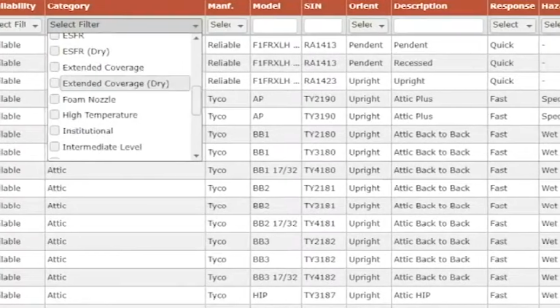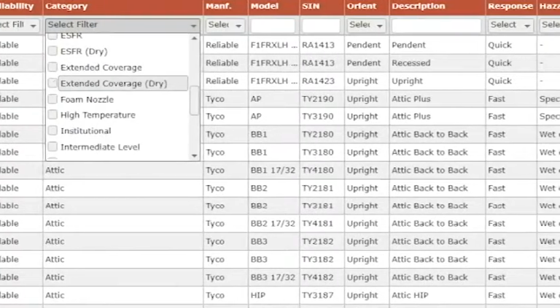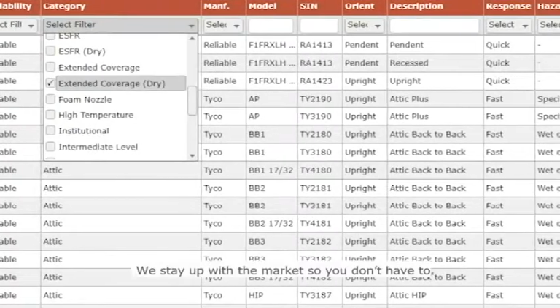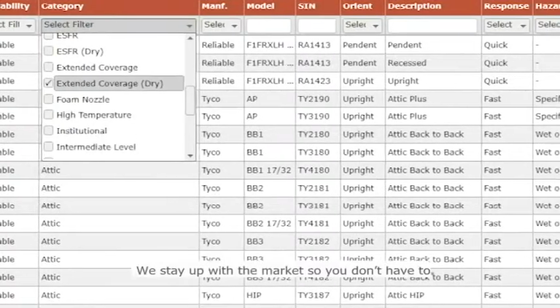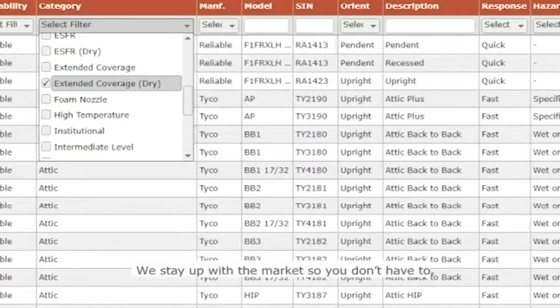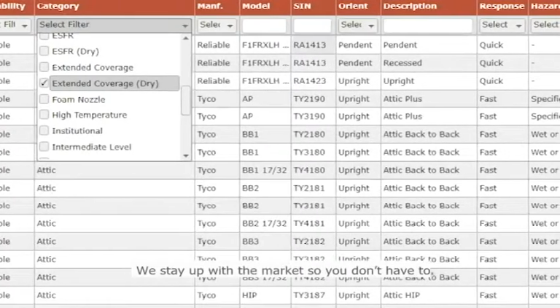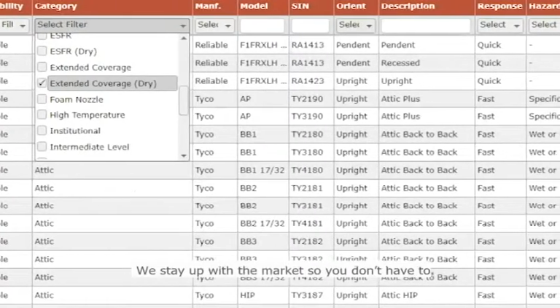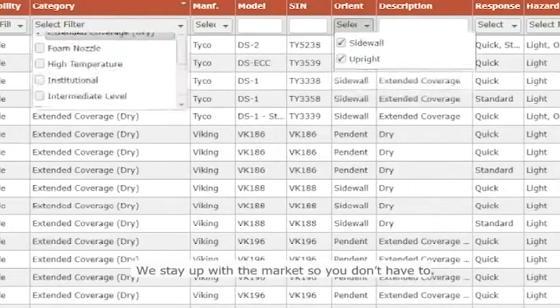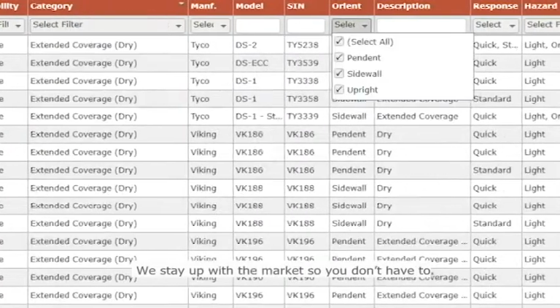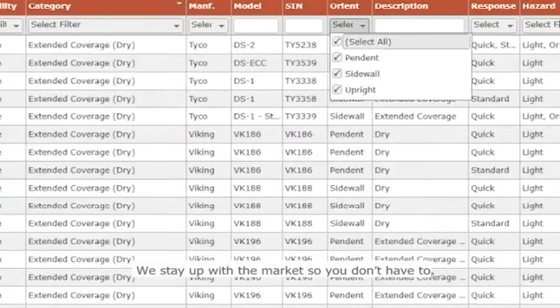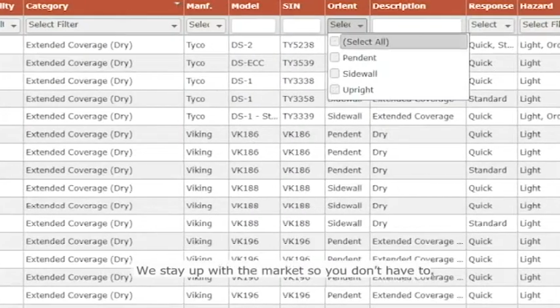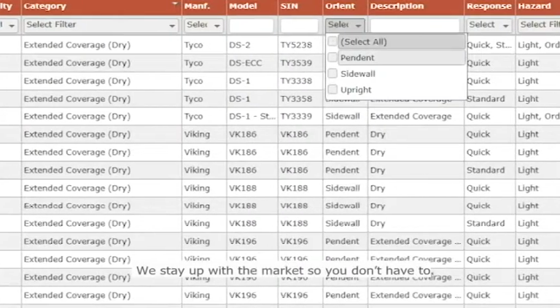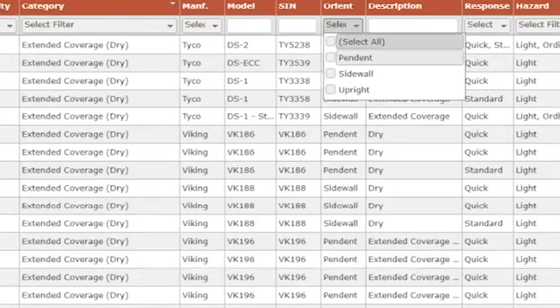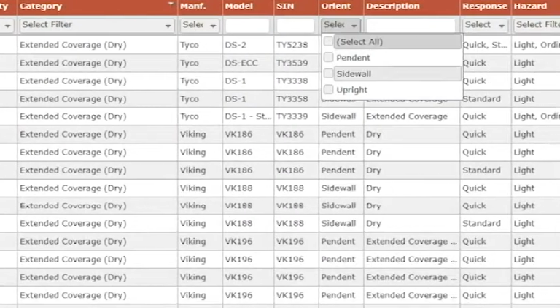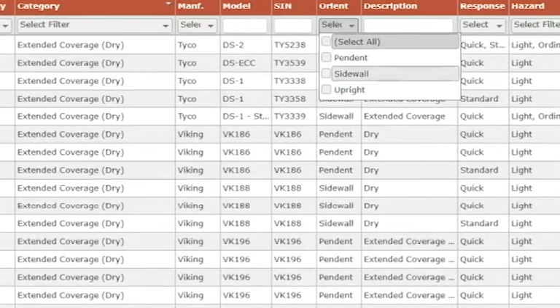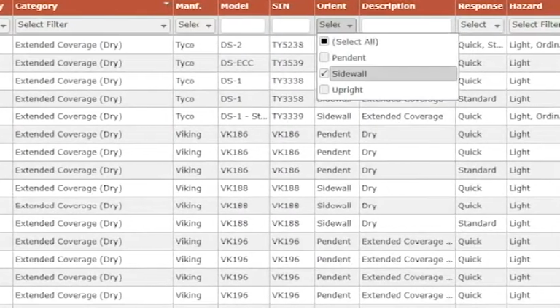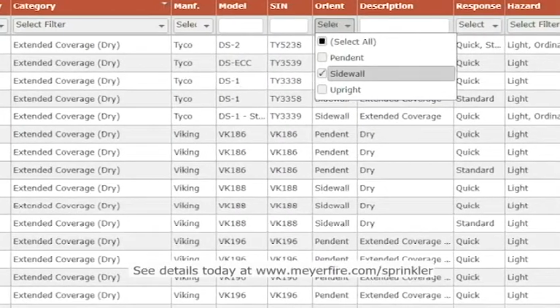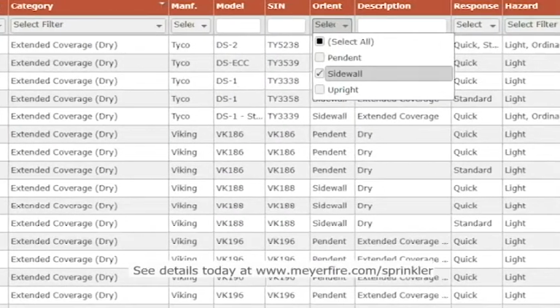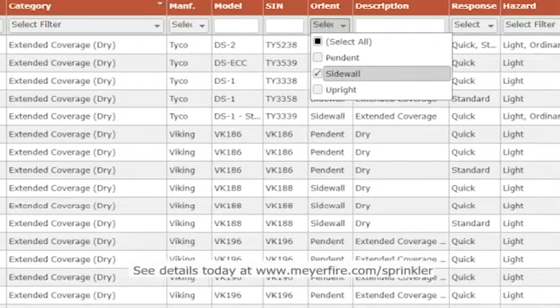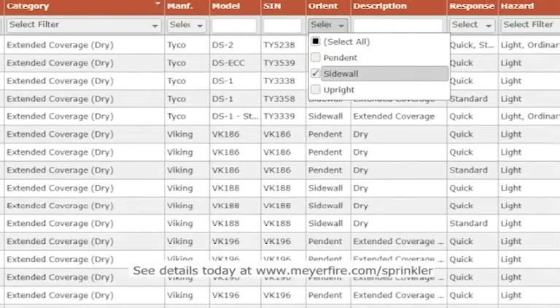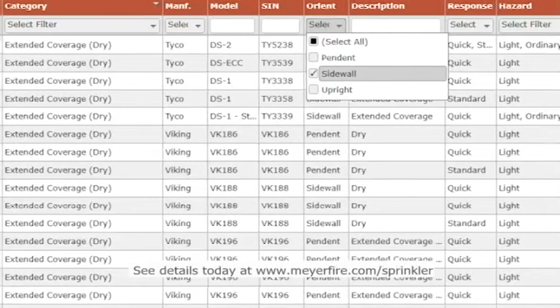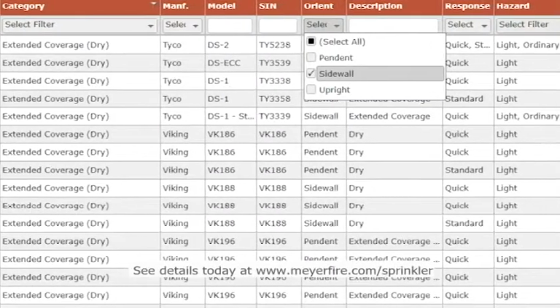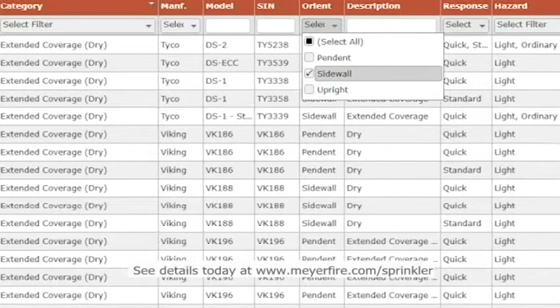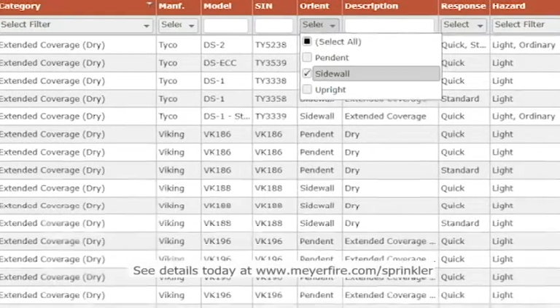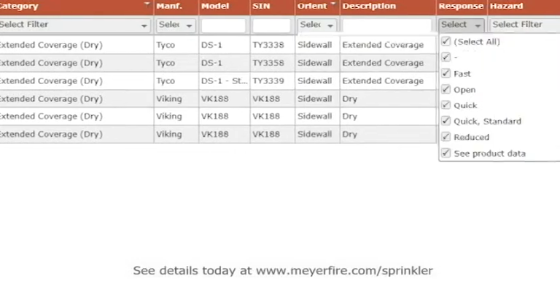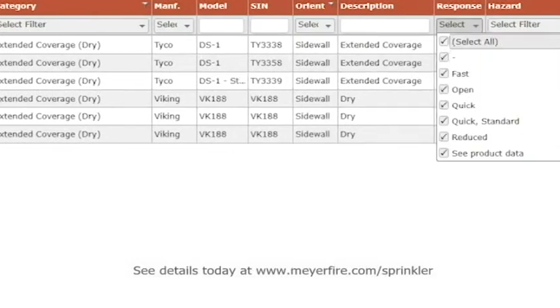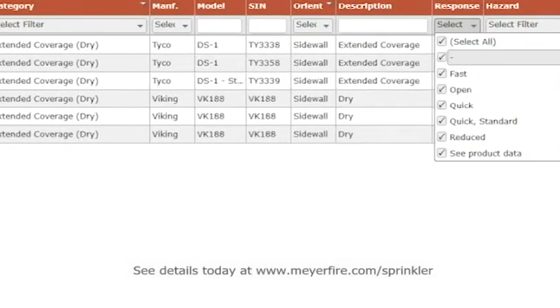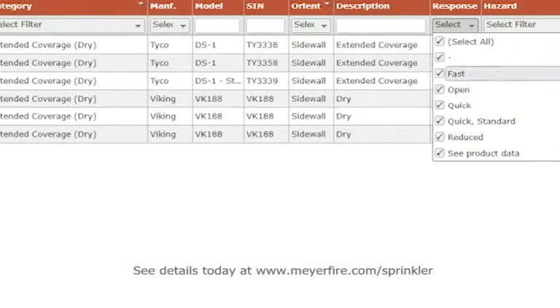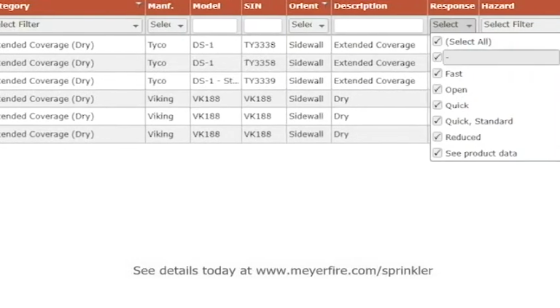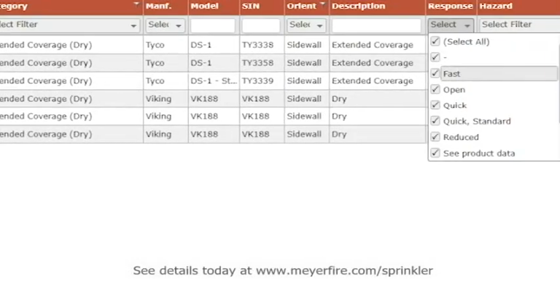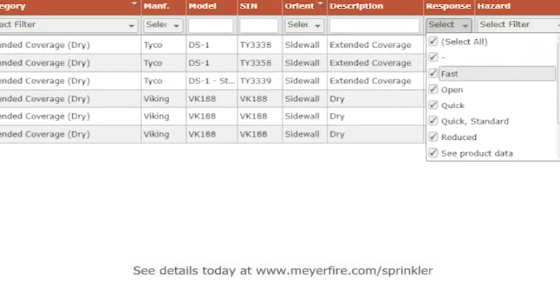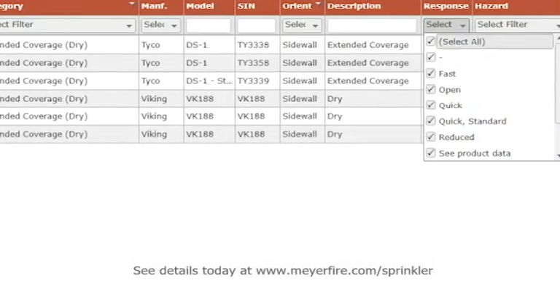We stay up-to-date with the market, so you don't have to. See details today at MeyerFire.com/sprinkler.